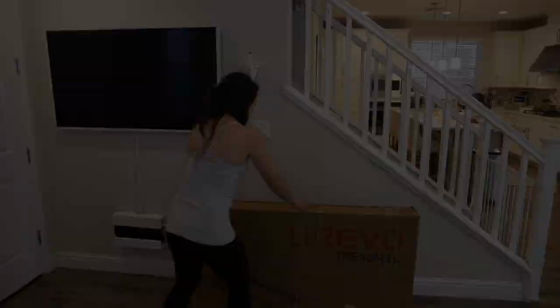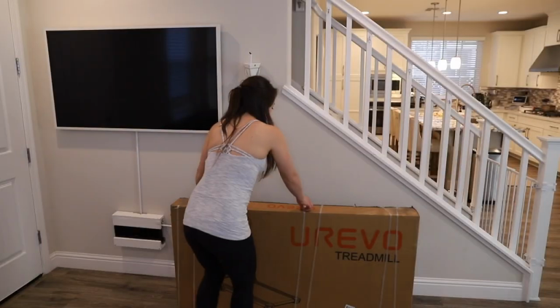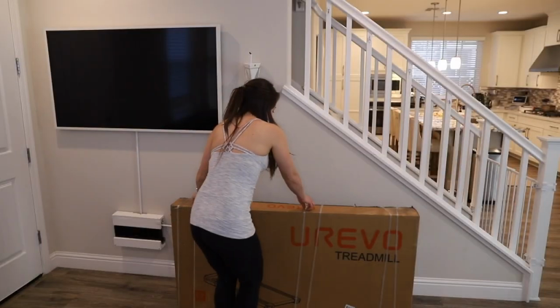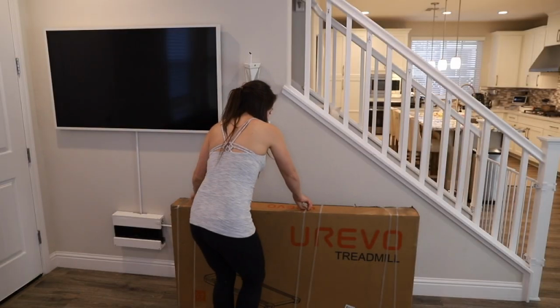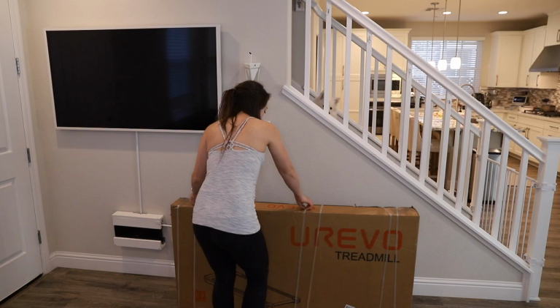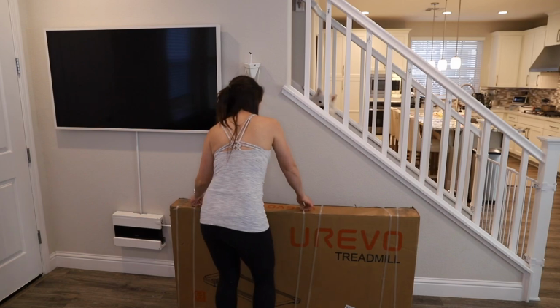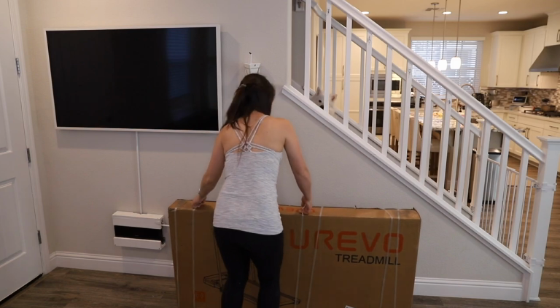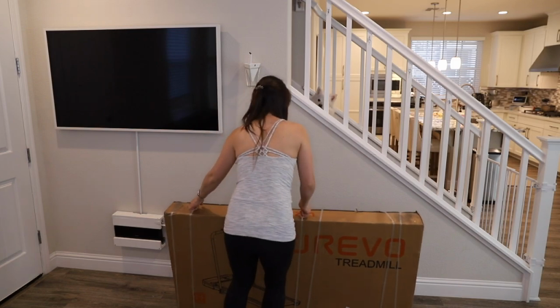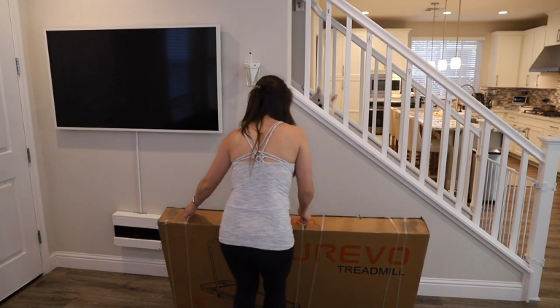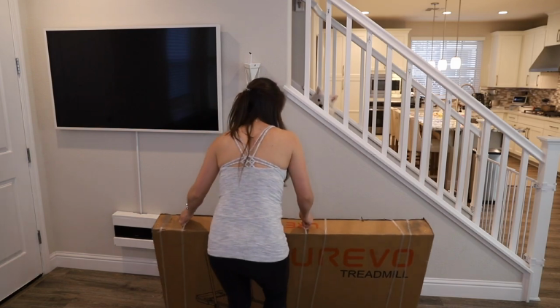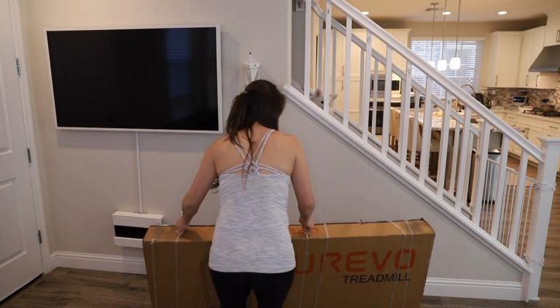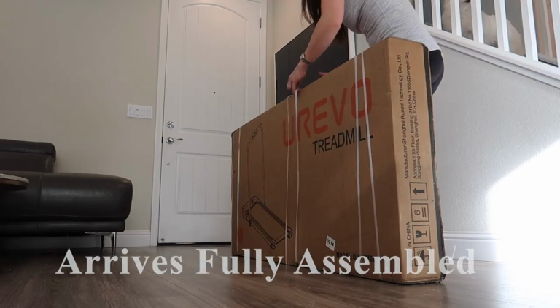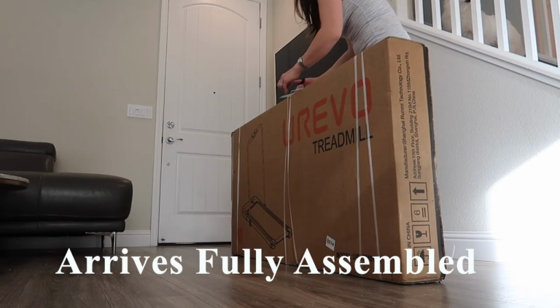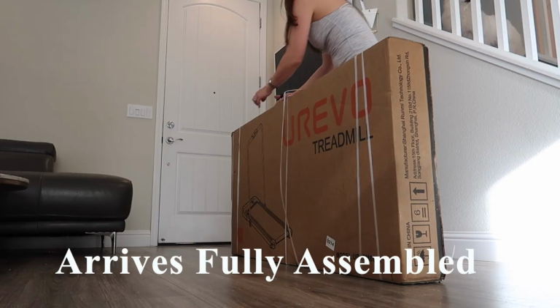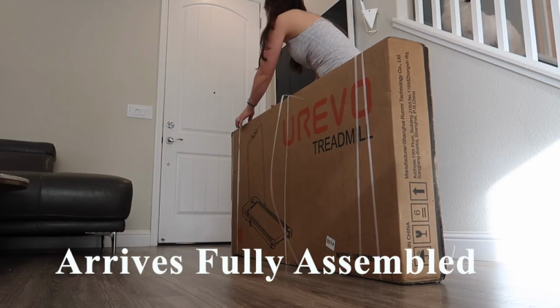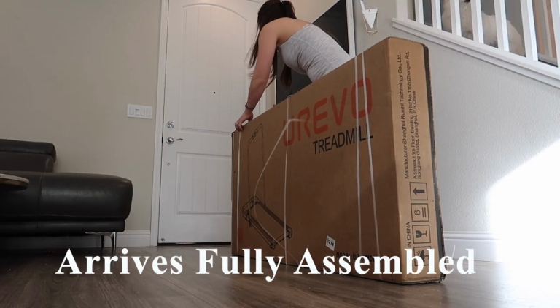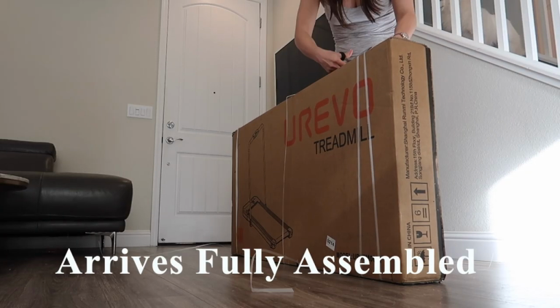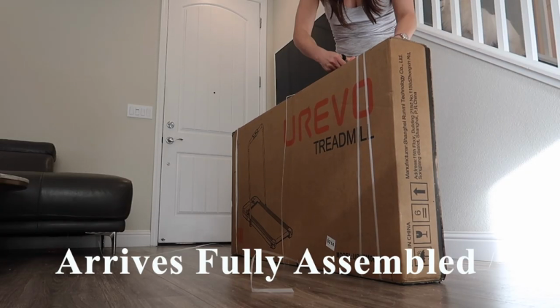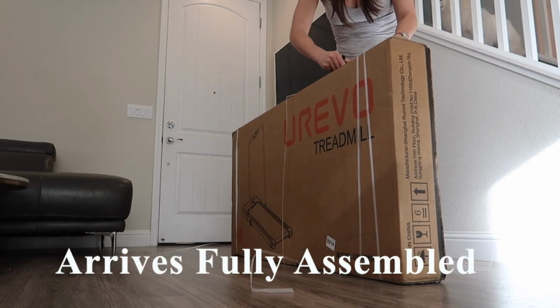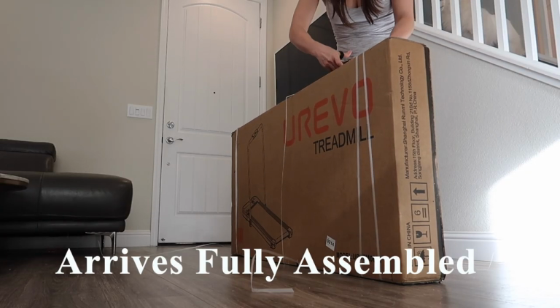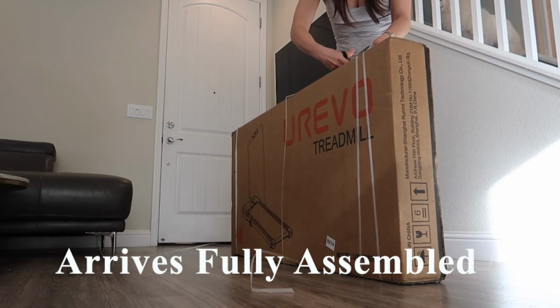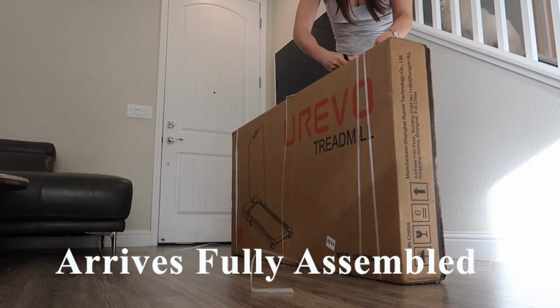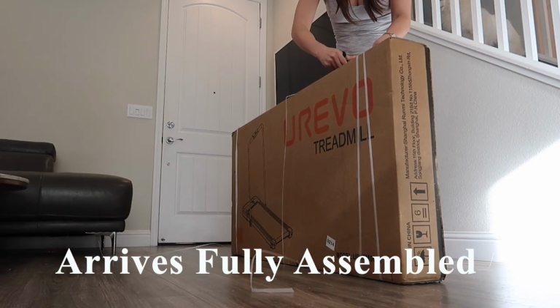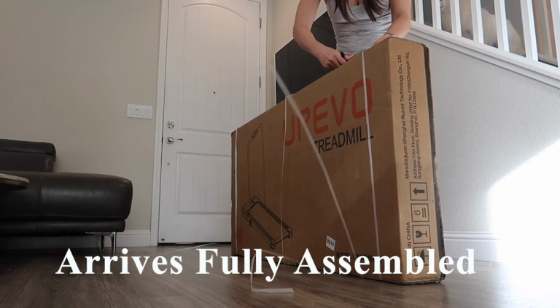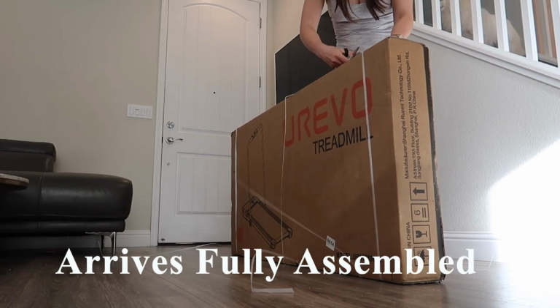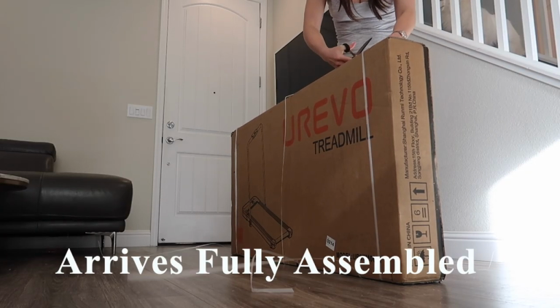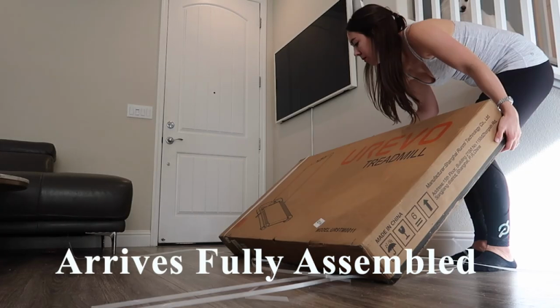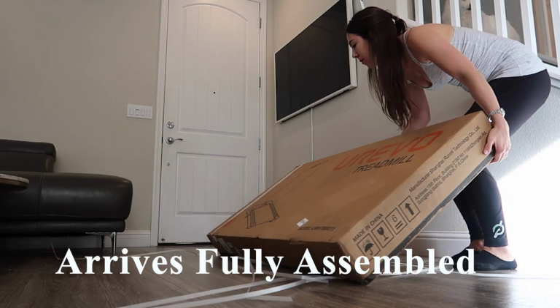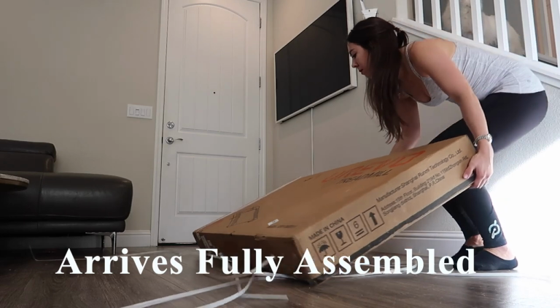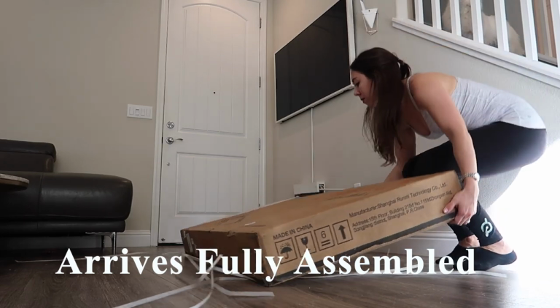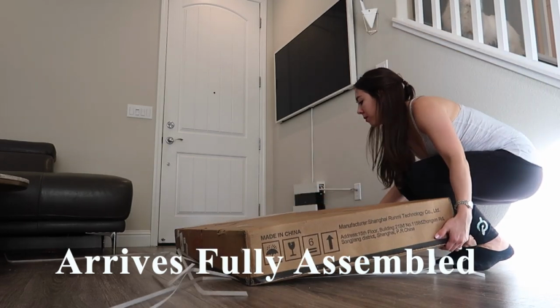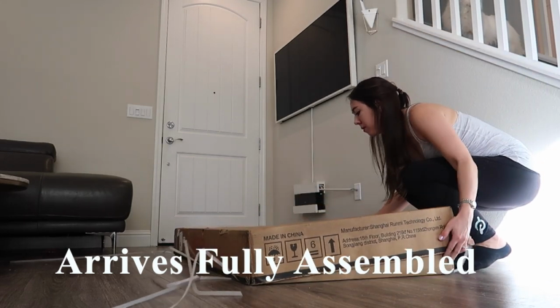I just received this treadmill in the mail today. It does advertise it's coming fully assembled, so let's go ahead and open the box and see what's inside.